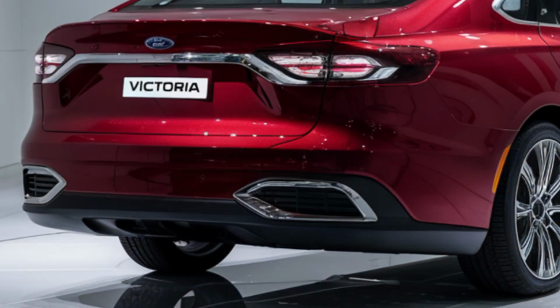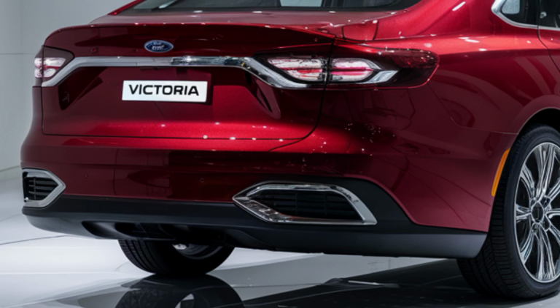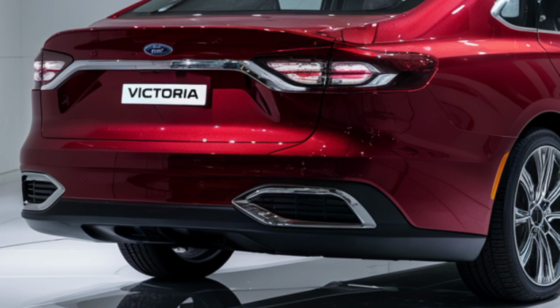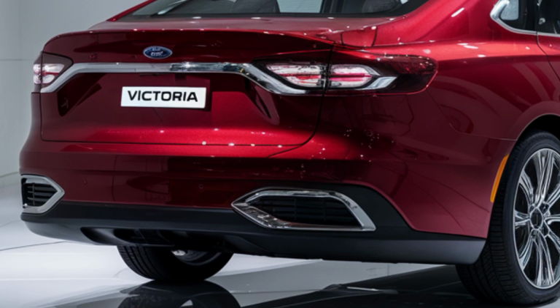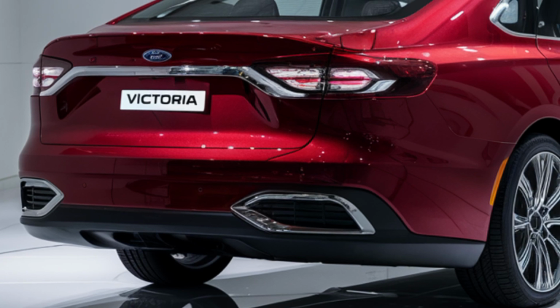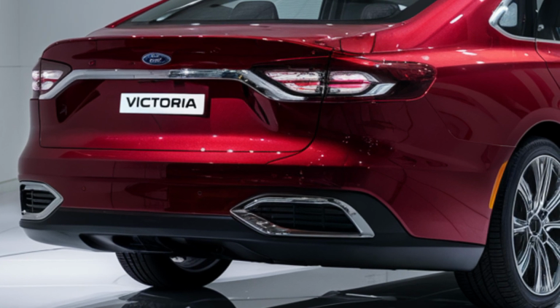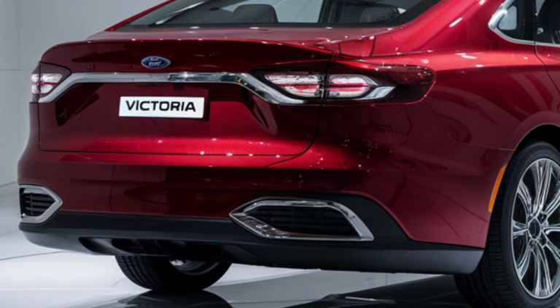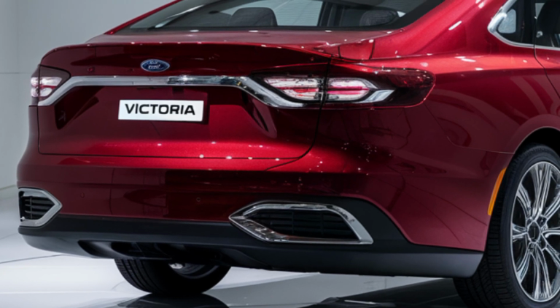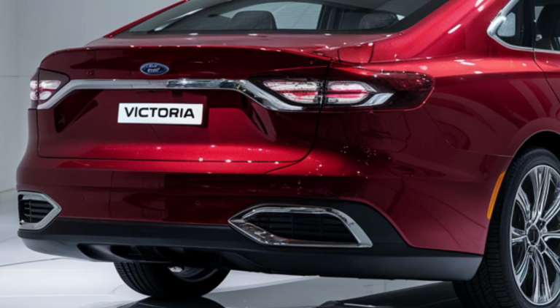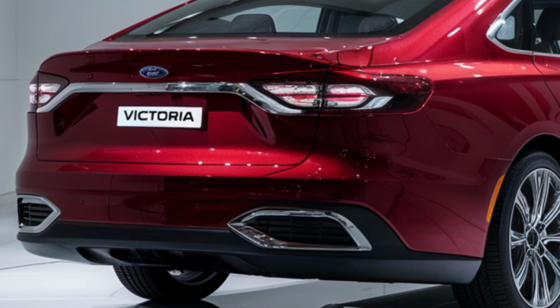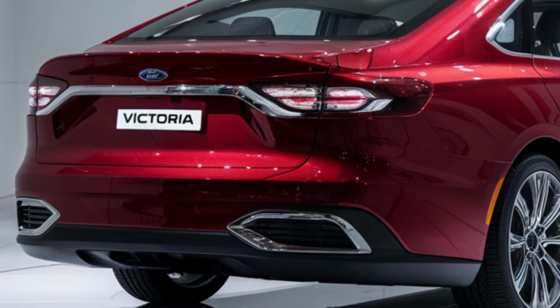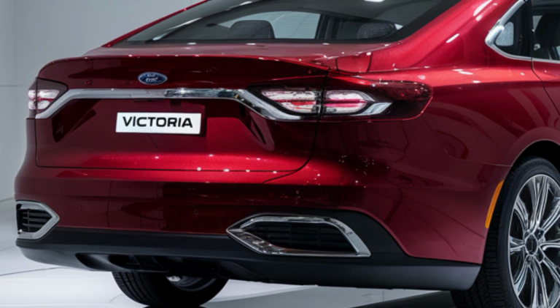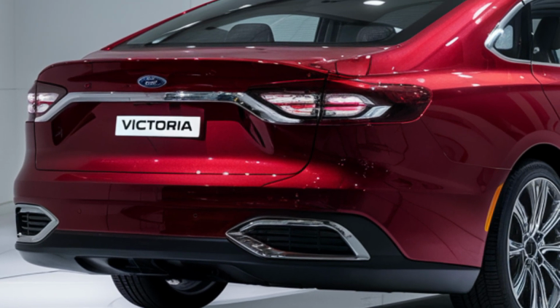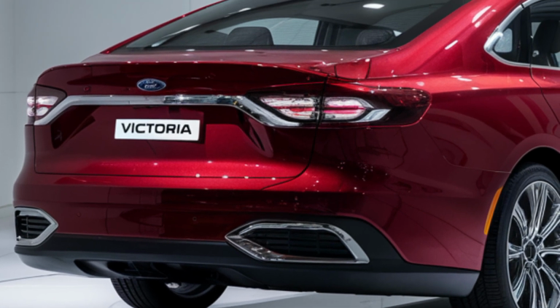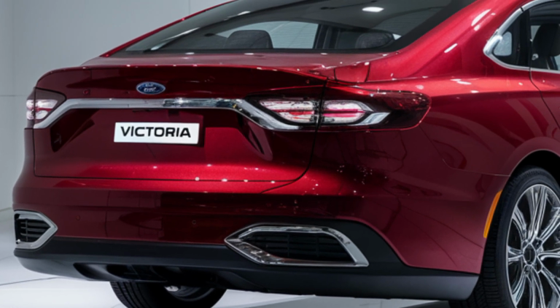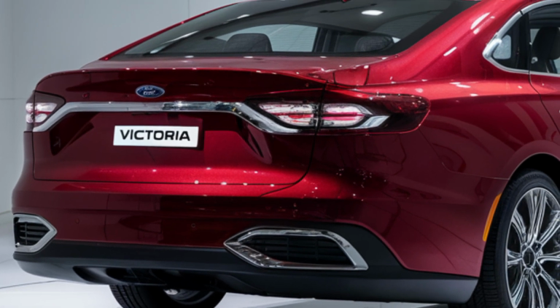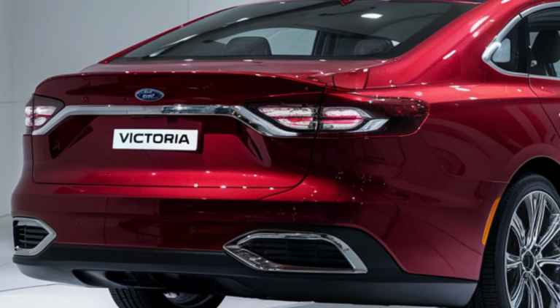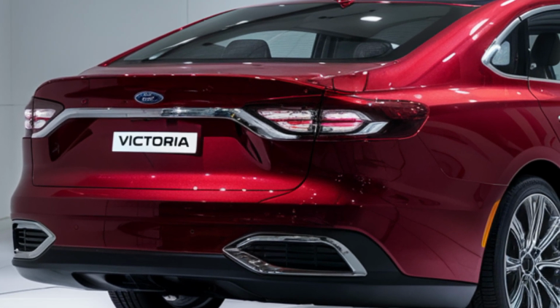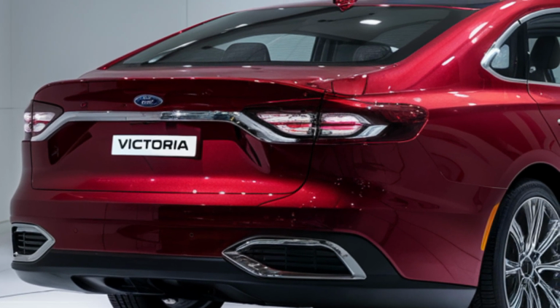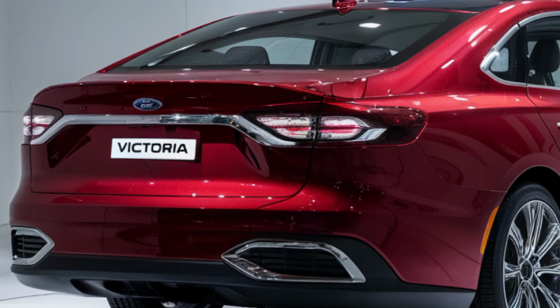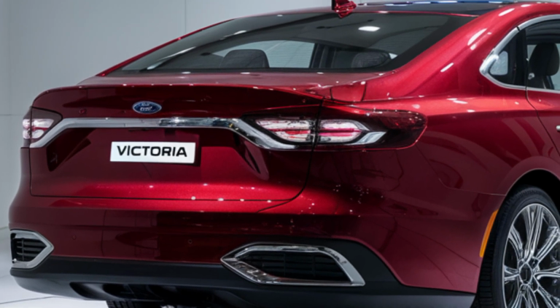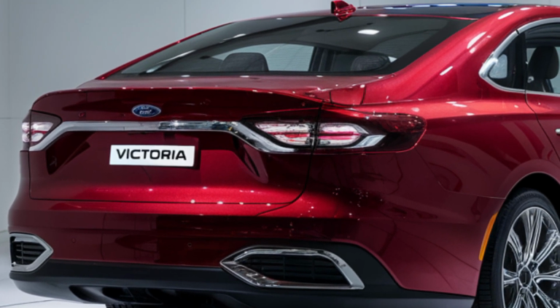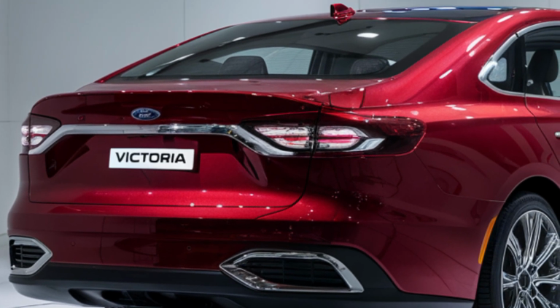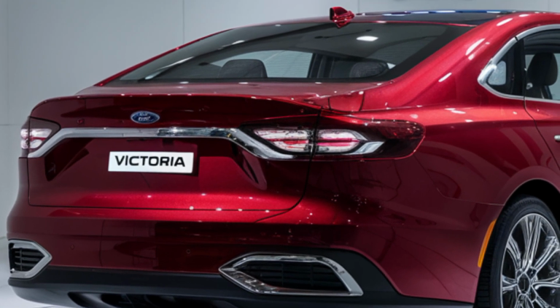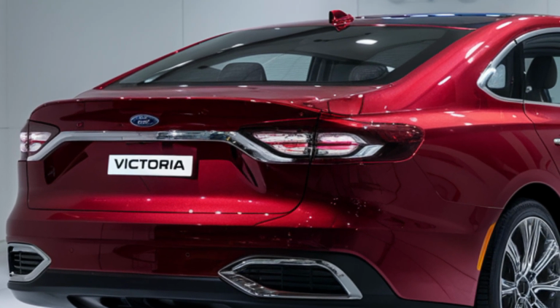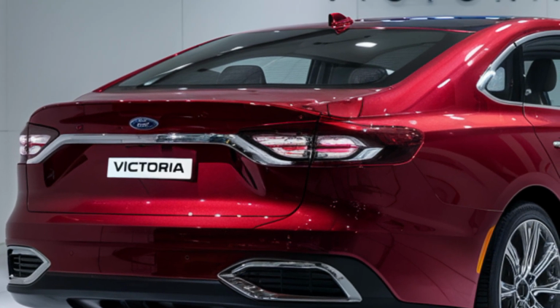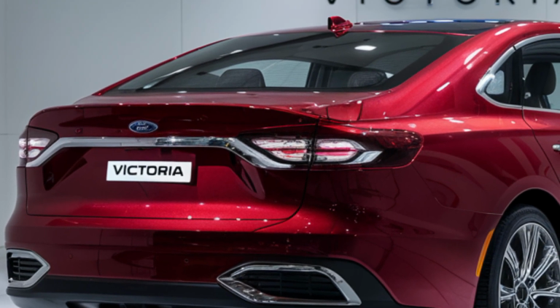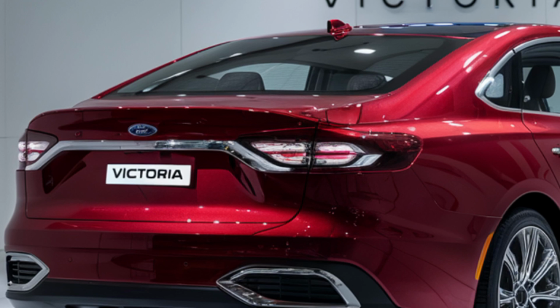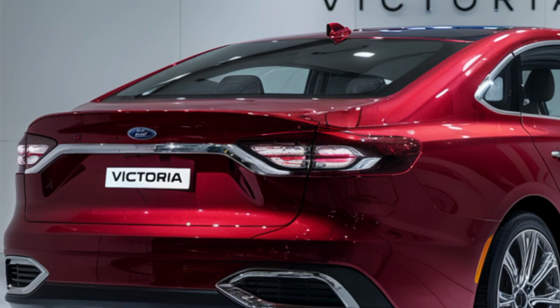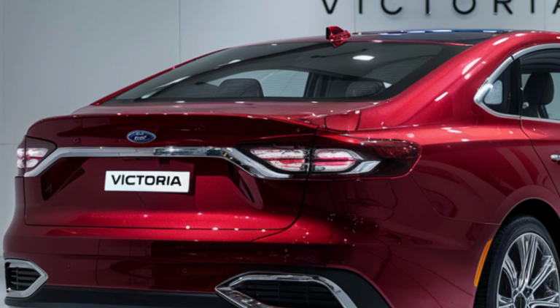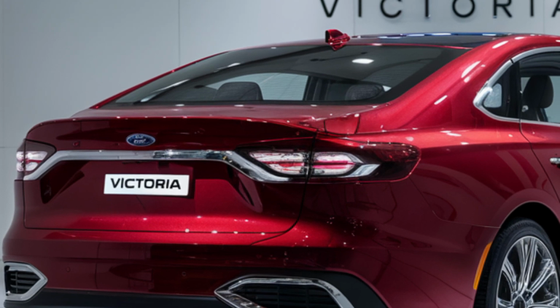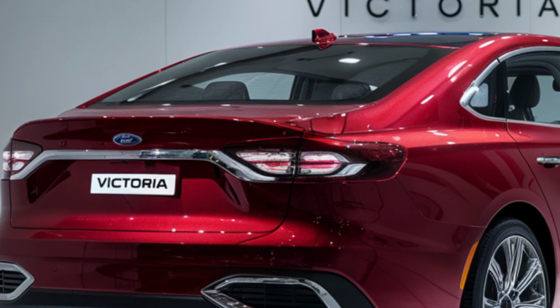LED headlights and taillights have been seamlessly integrated, ensuring that while the Victoria nods to the past, it's firmly rooted in the future.